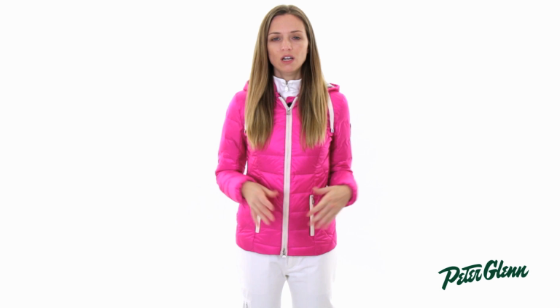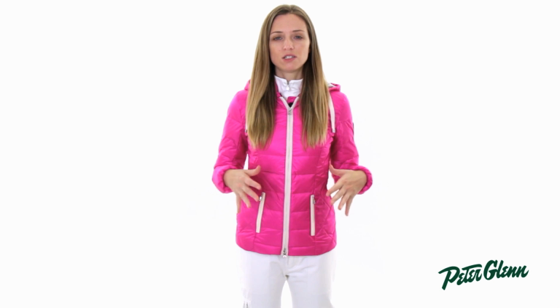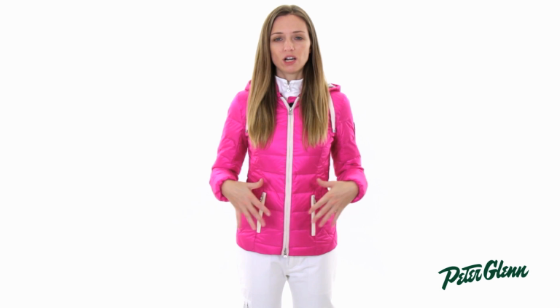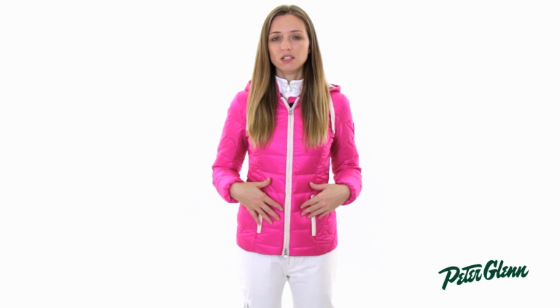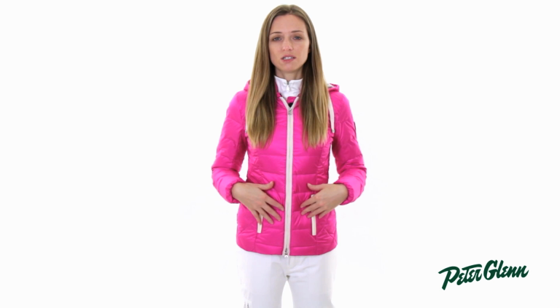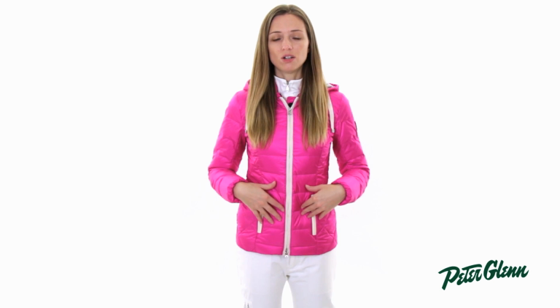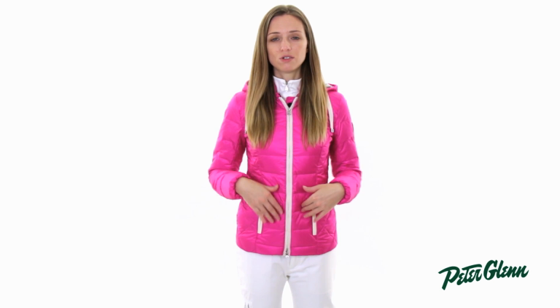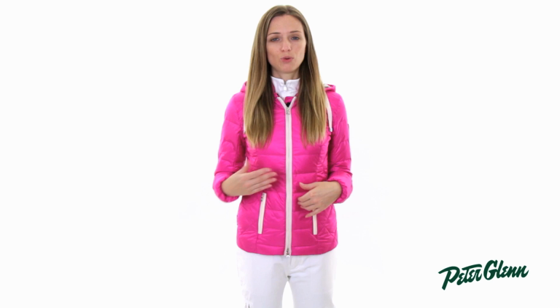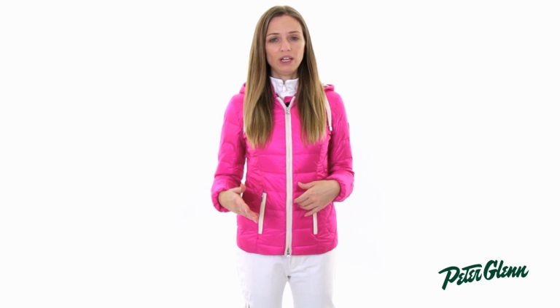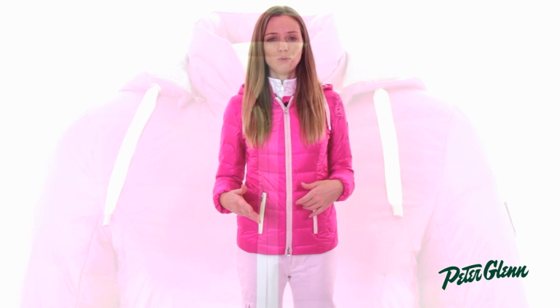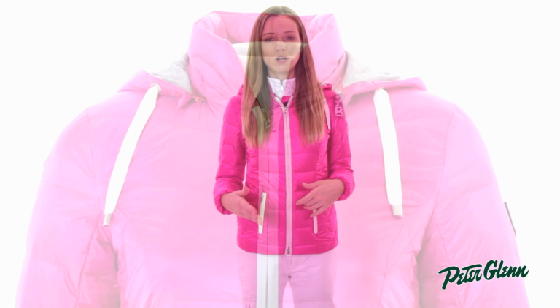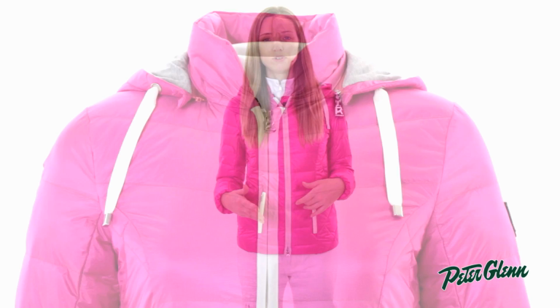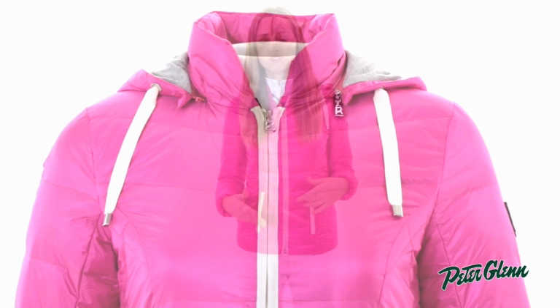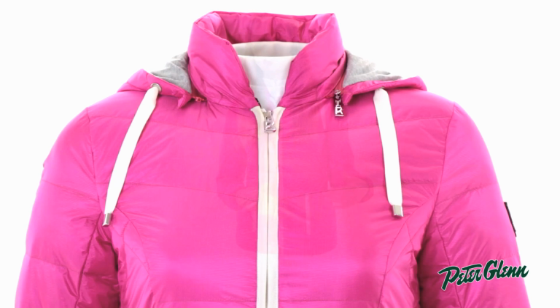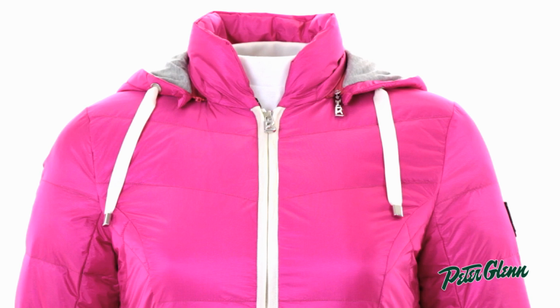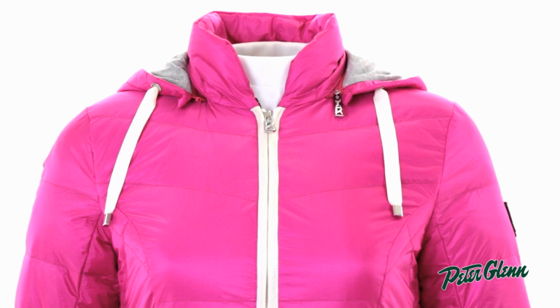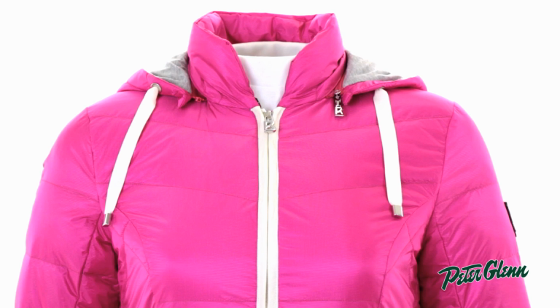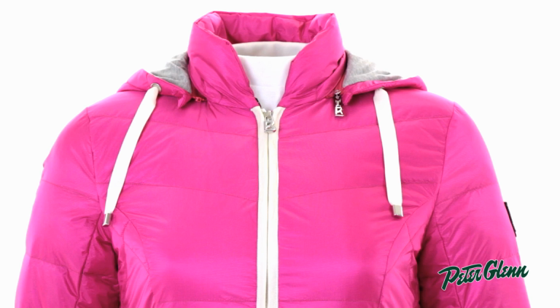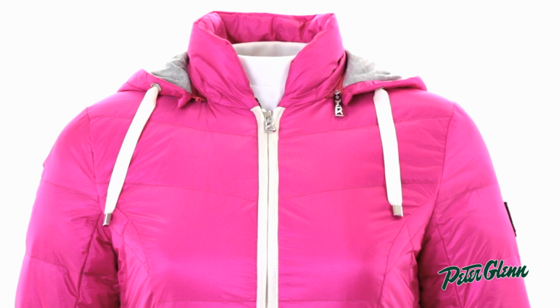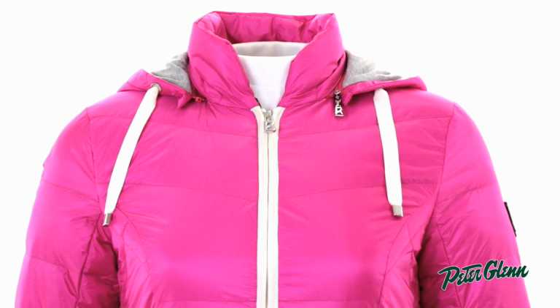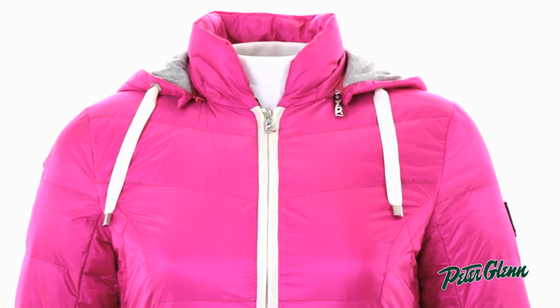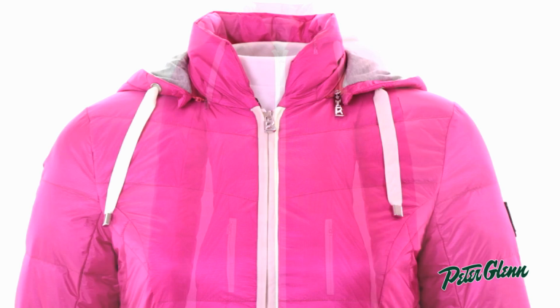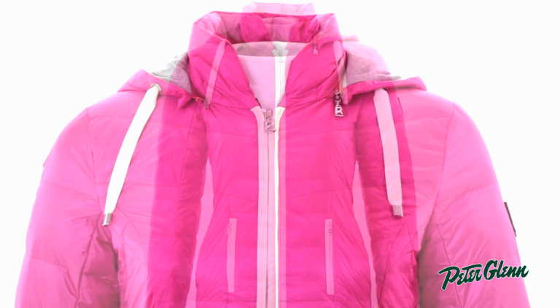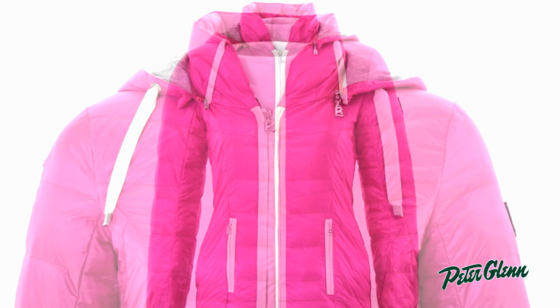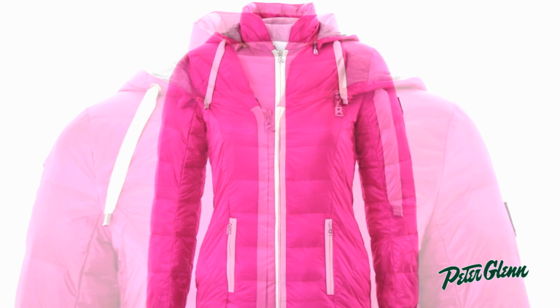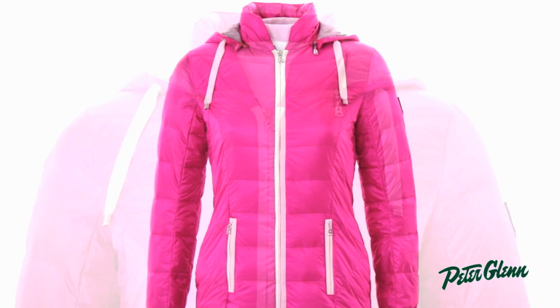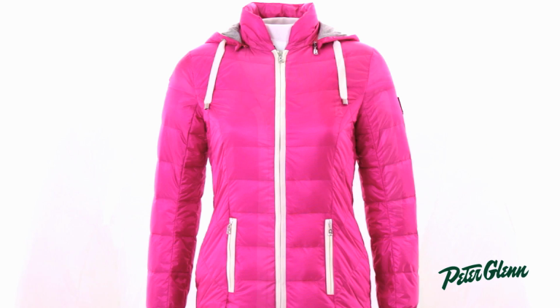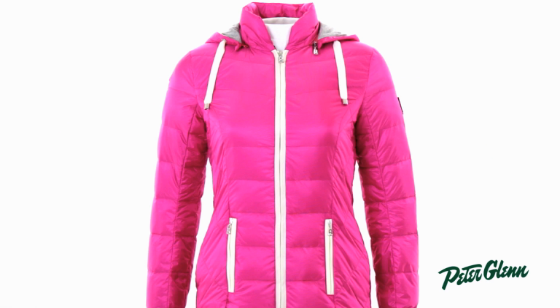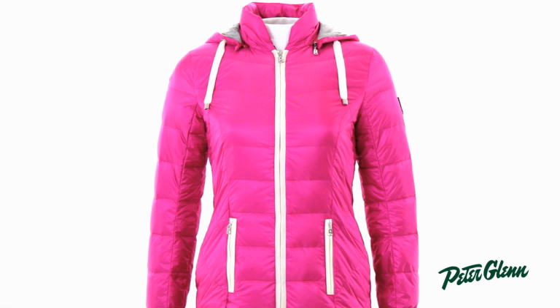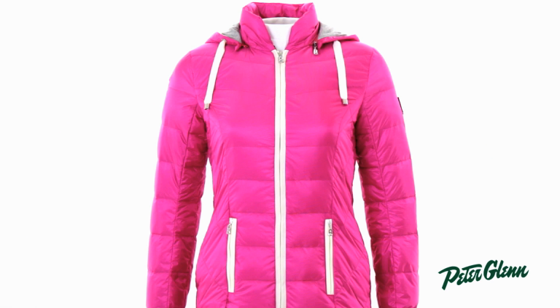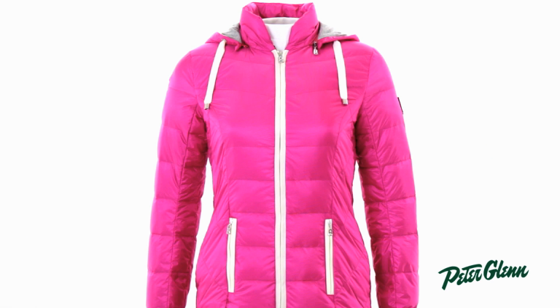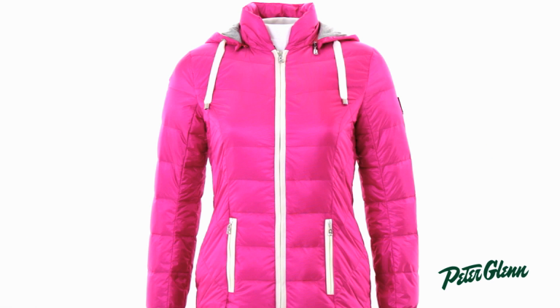This jacket is also 20K waterproof, so you can wear it skiing, you can wear it for every day. You're going to stay dry no matter what.